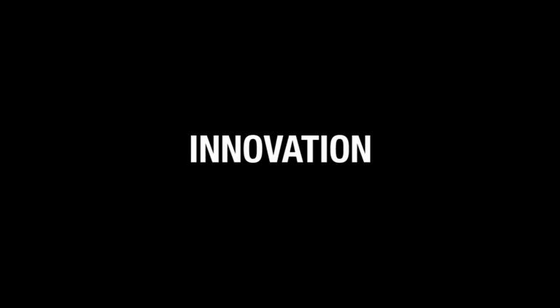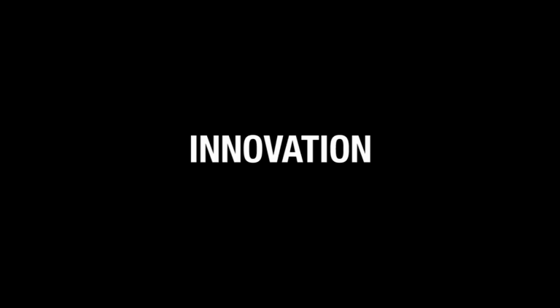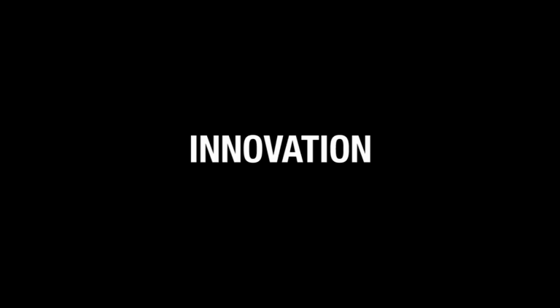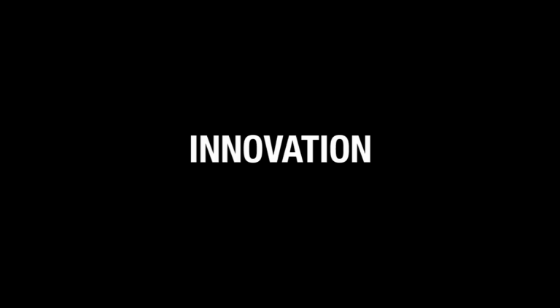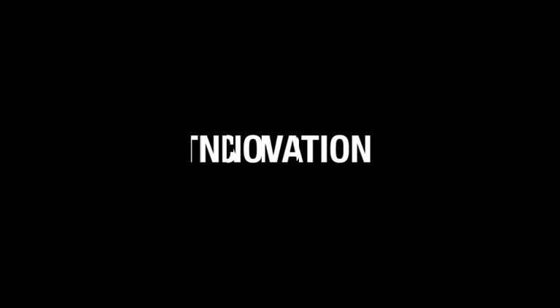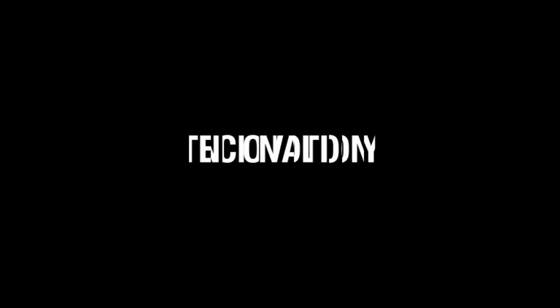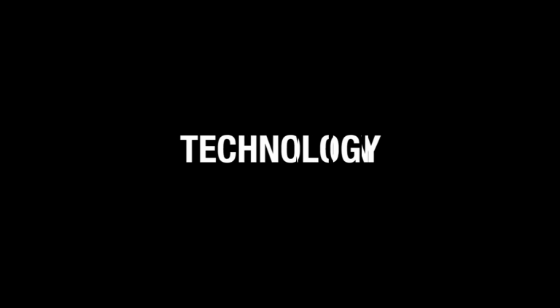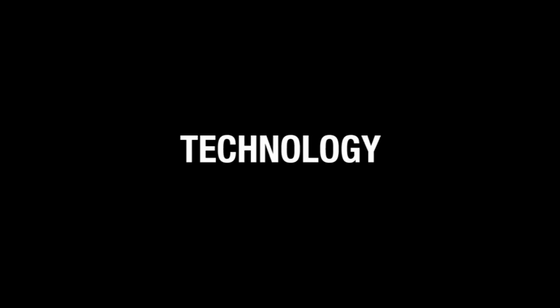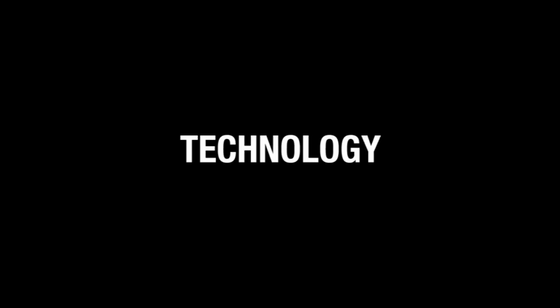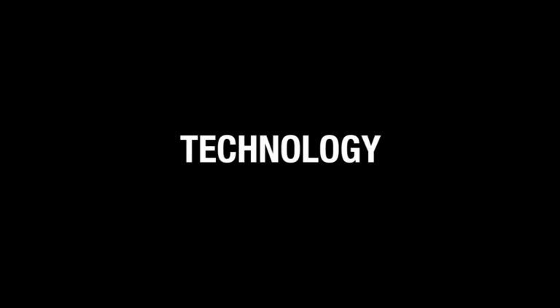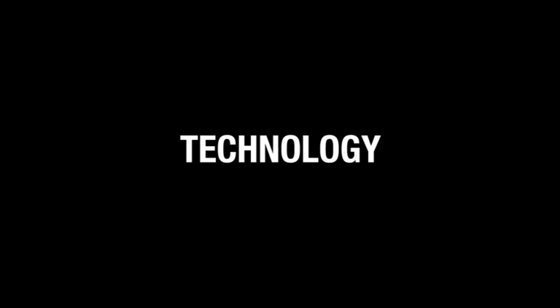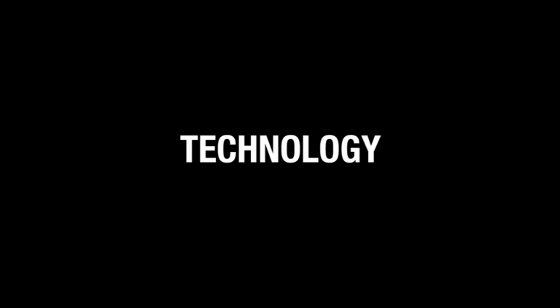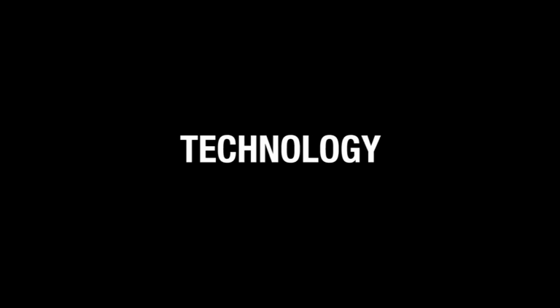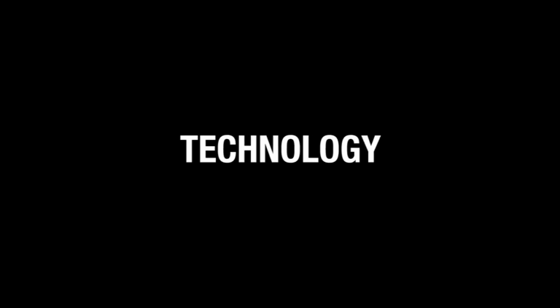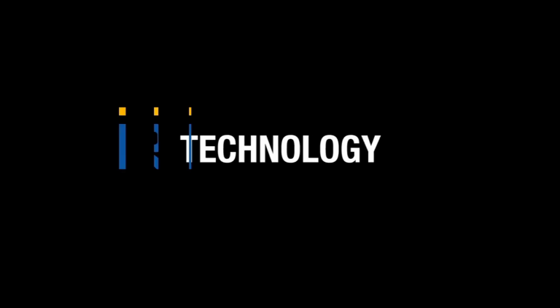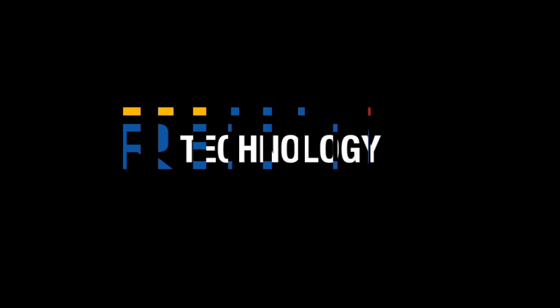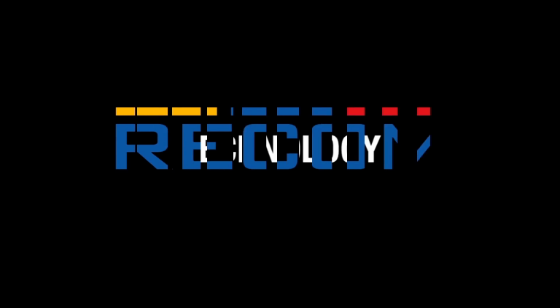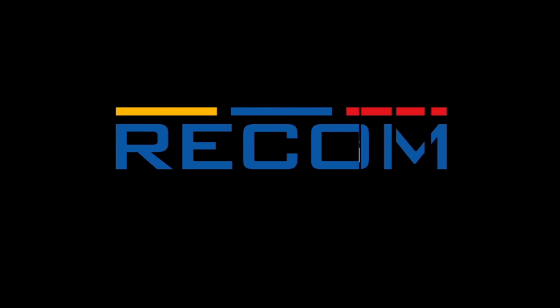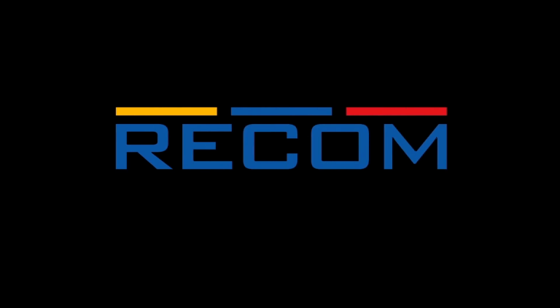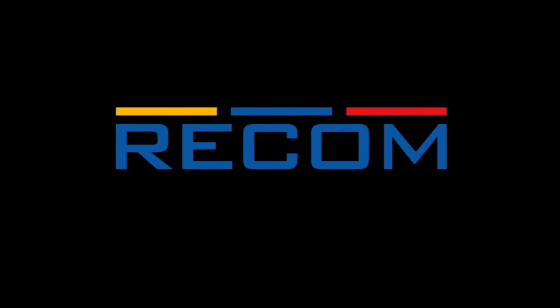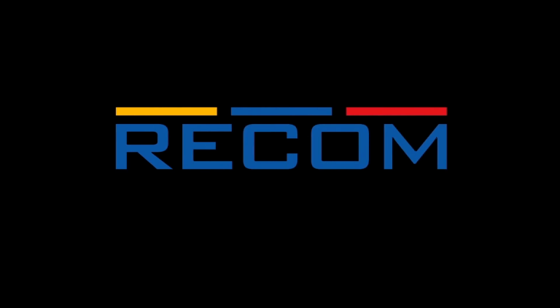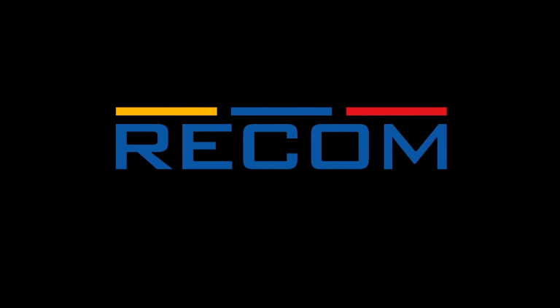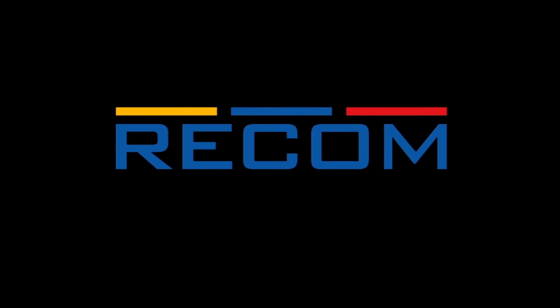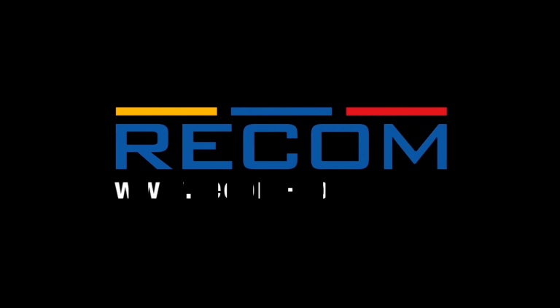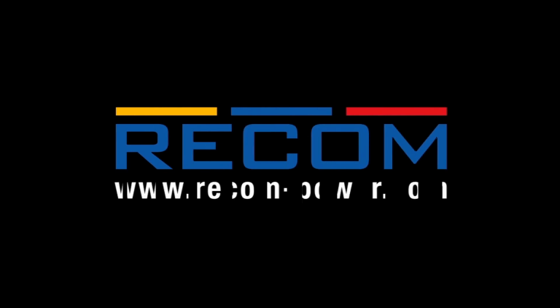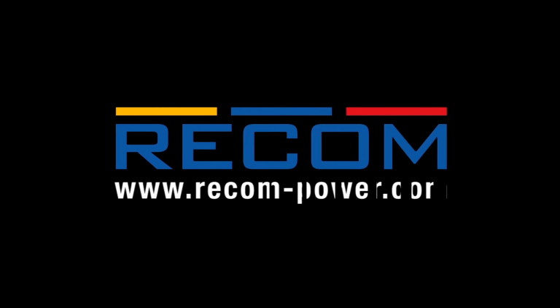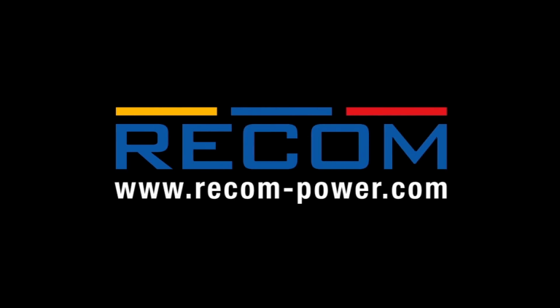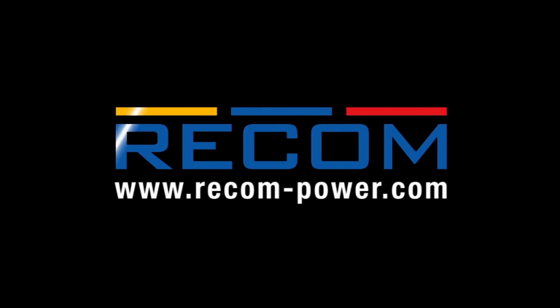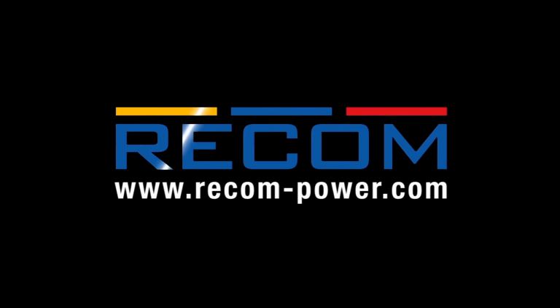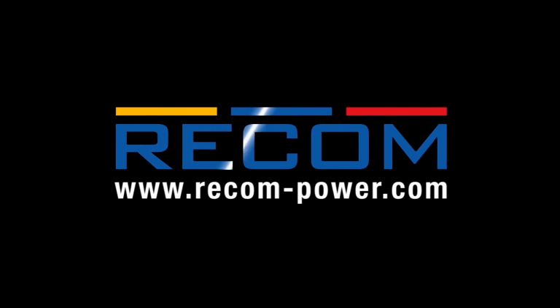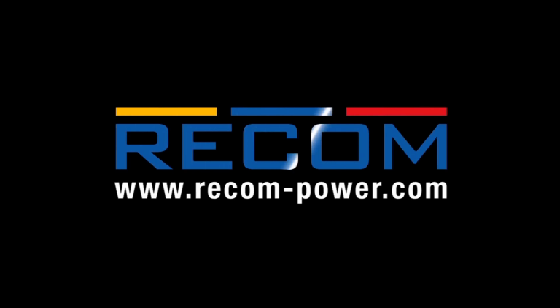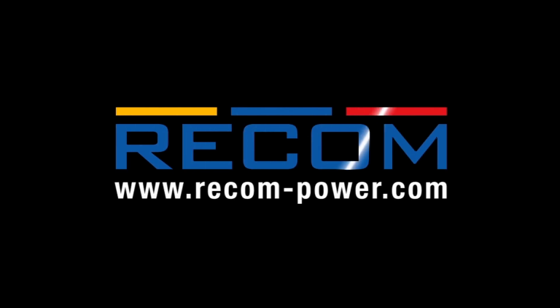Innovation. Technology. Recom. We power your products.